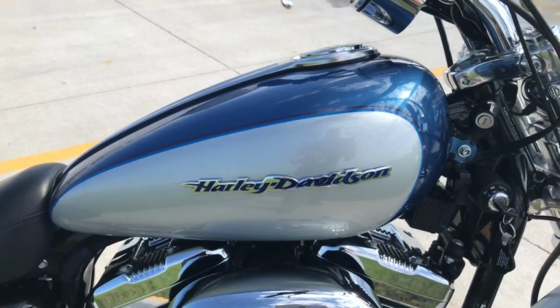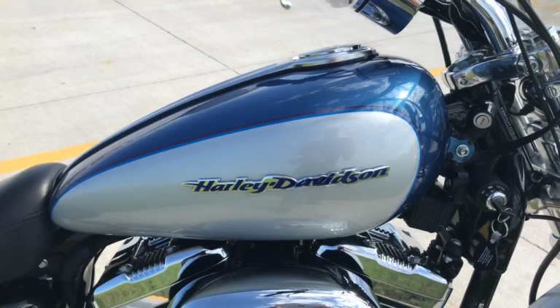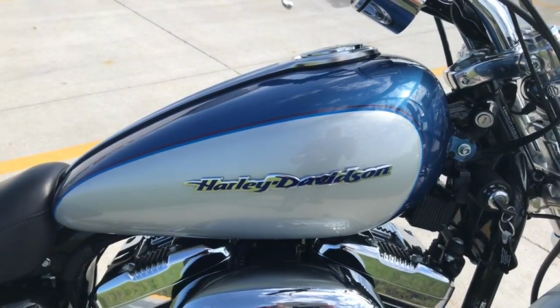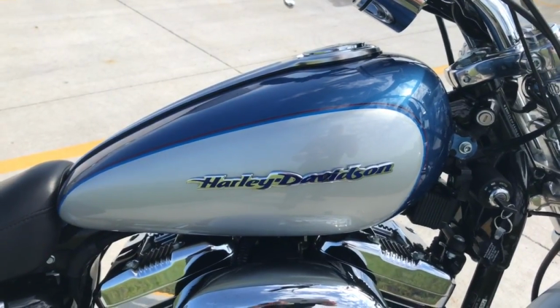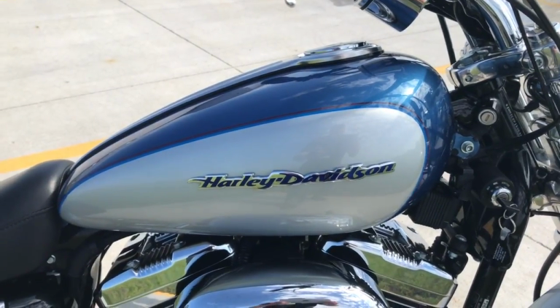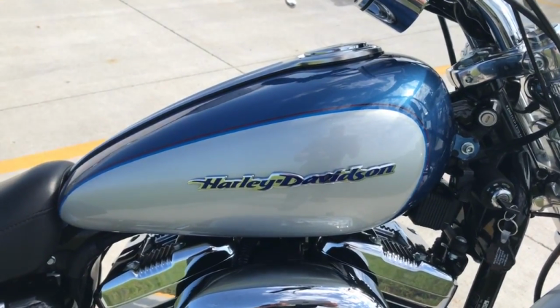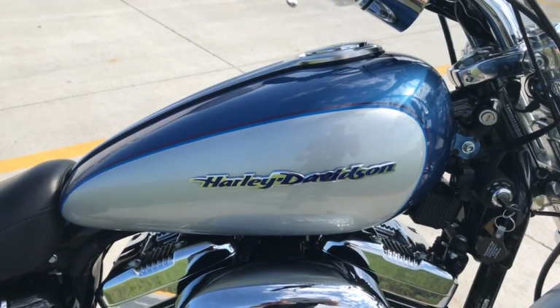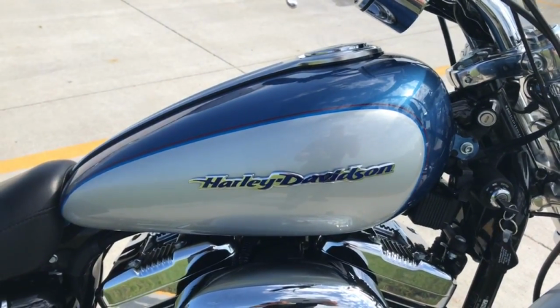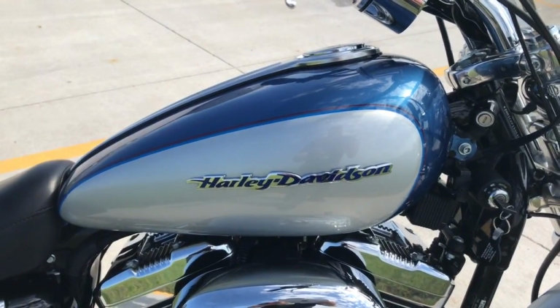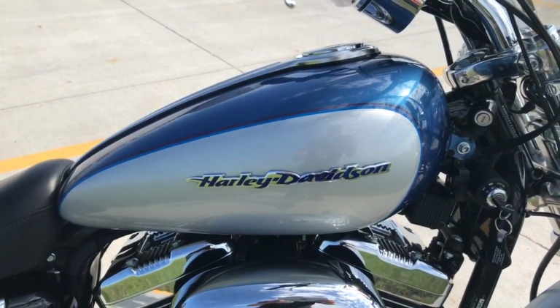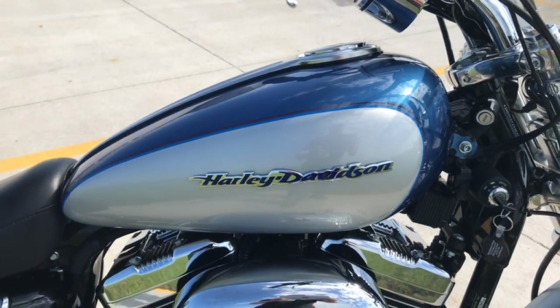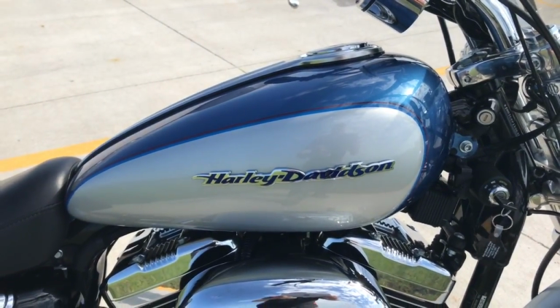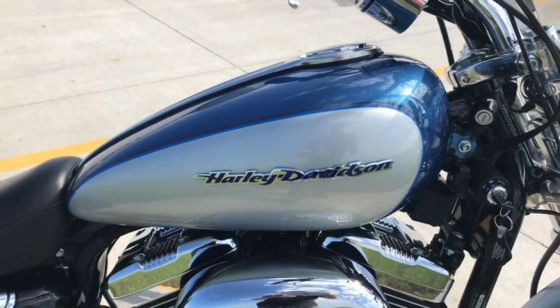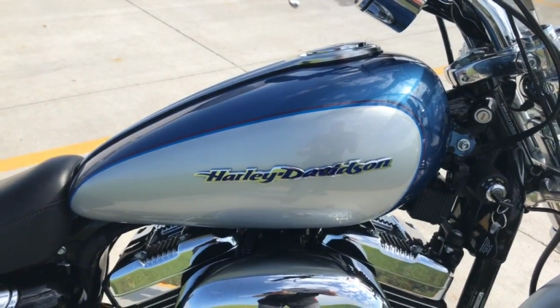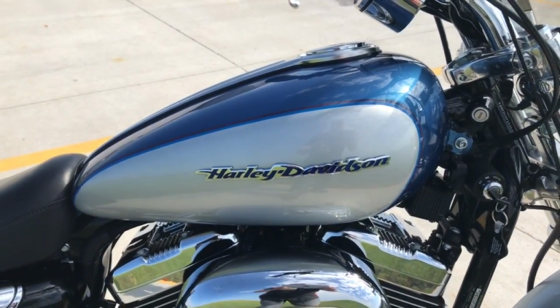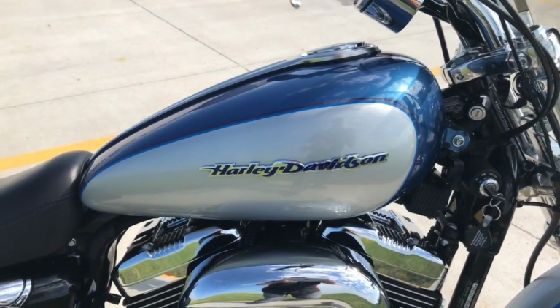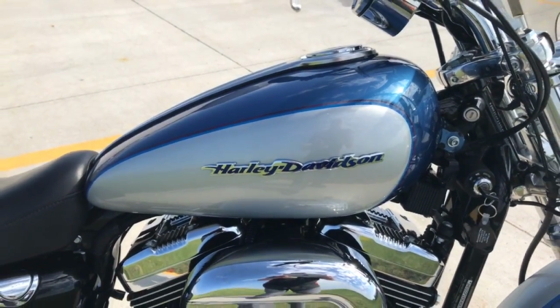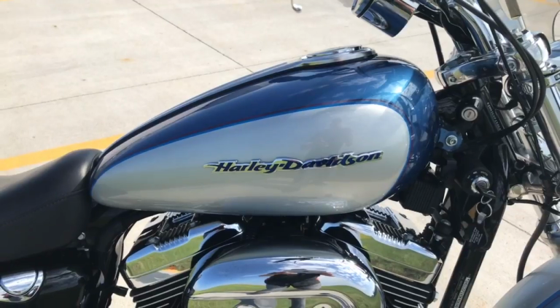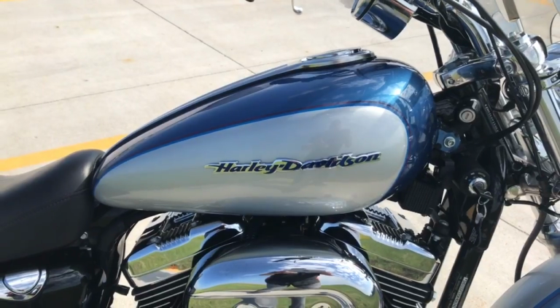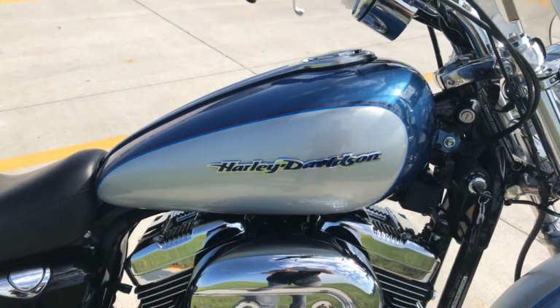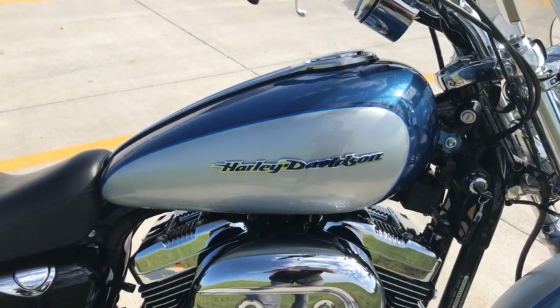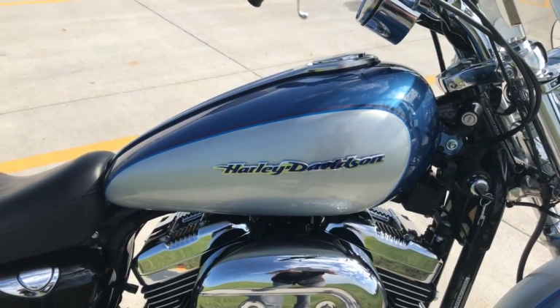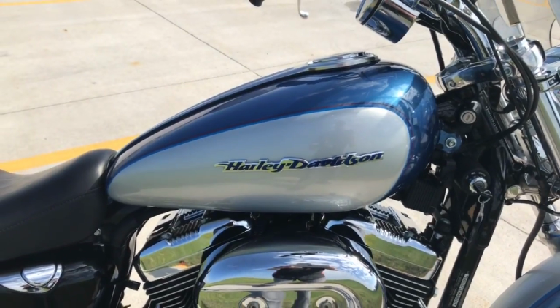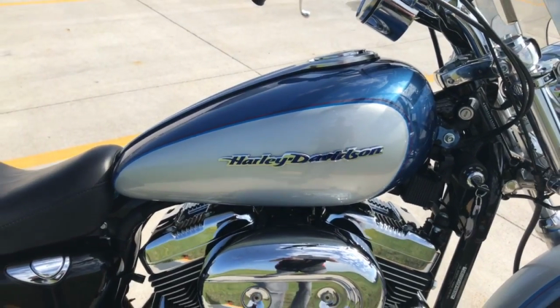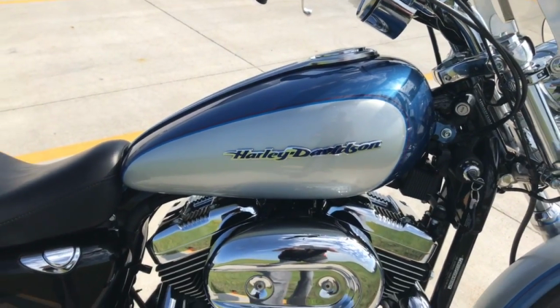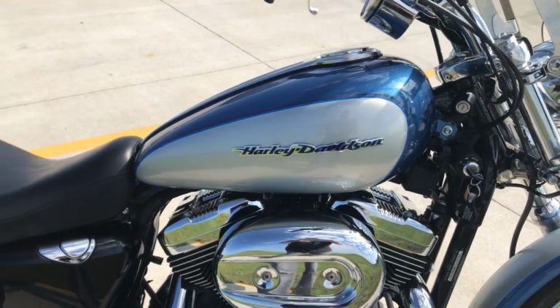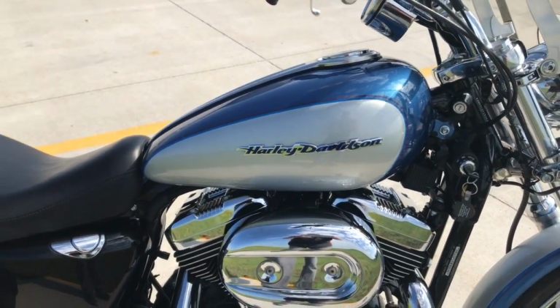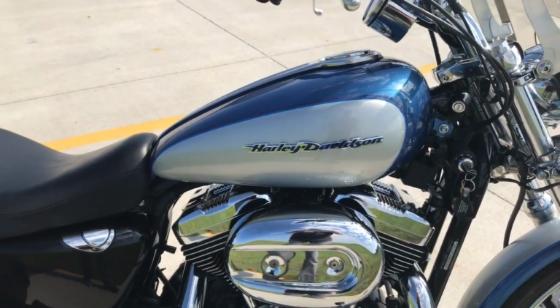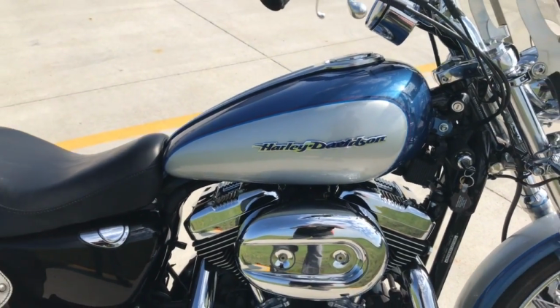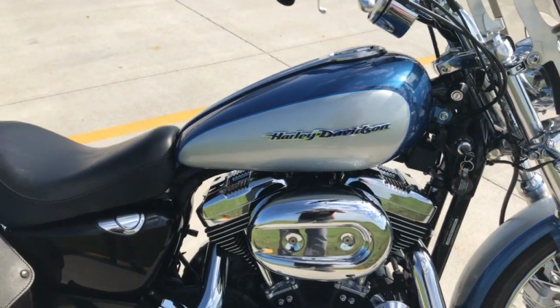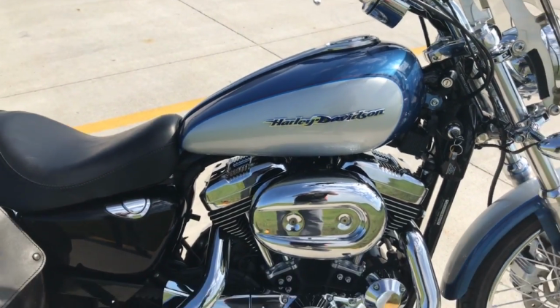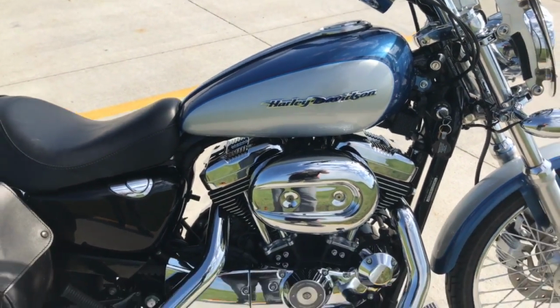Hey guys, Brian with Harley-Davidson of Fargo. I want to show you this 2005 Sportster XLH 1200.